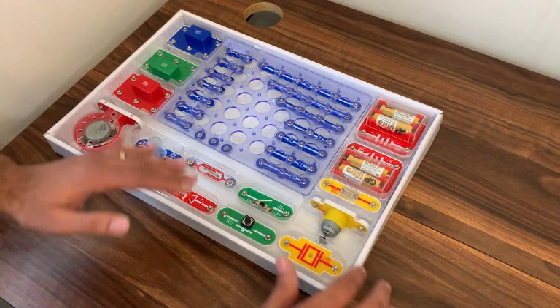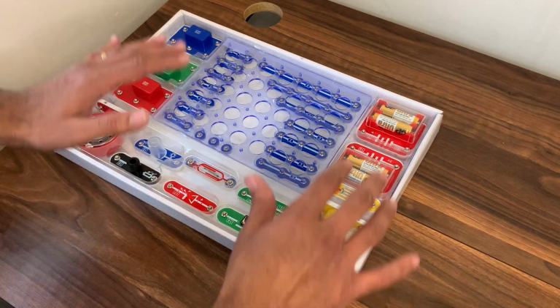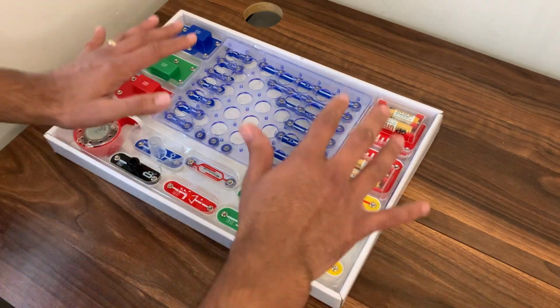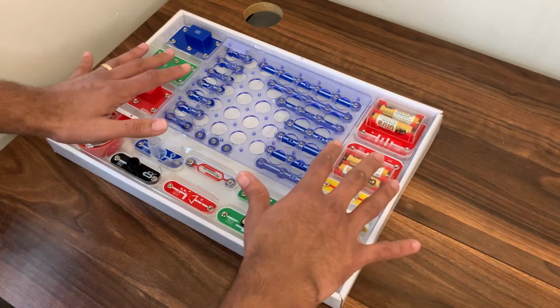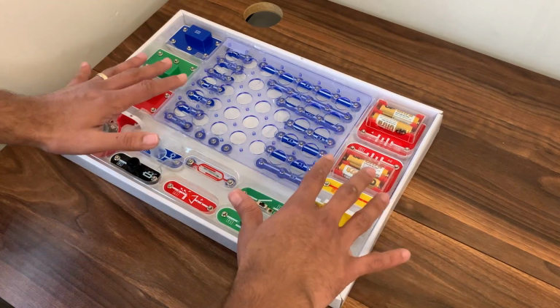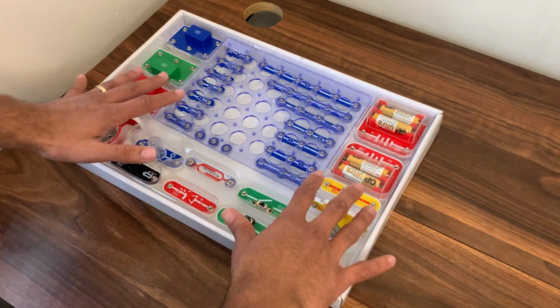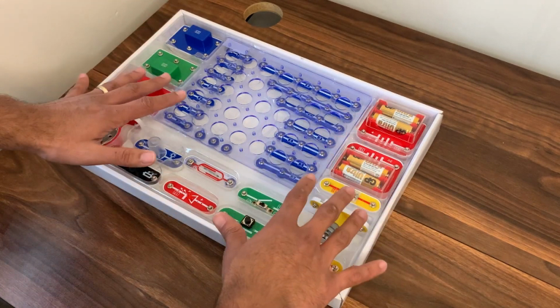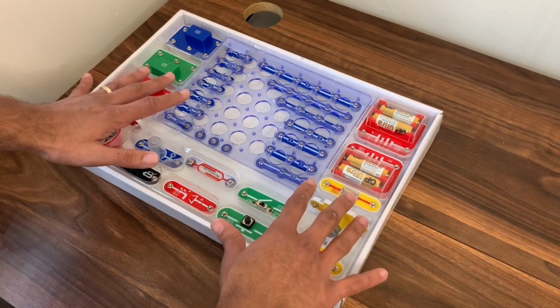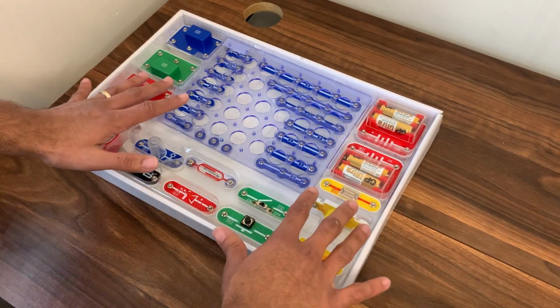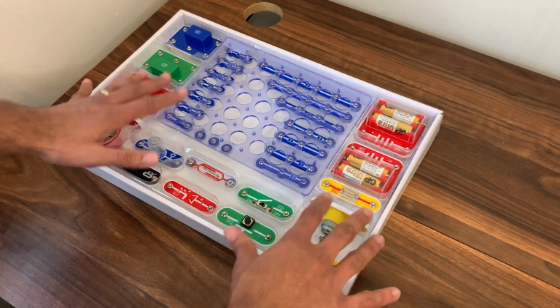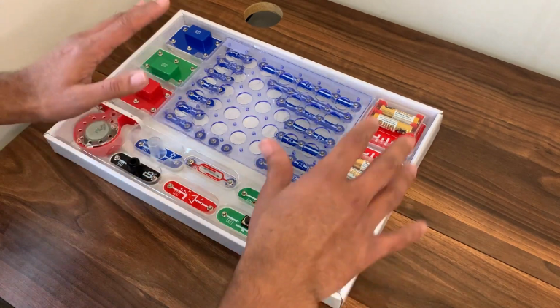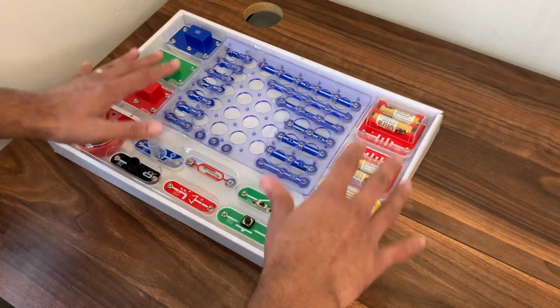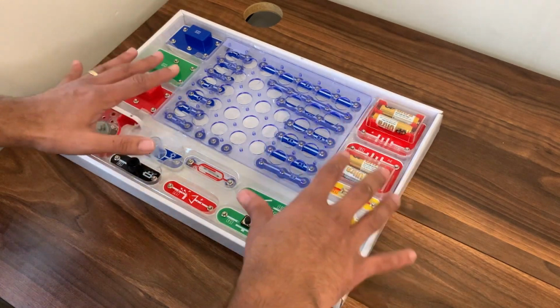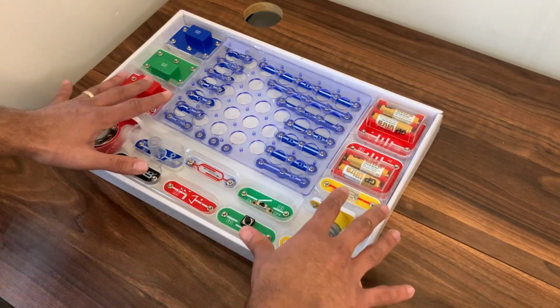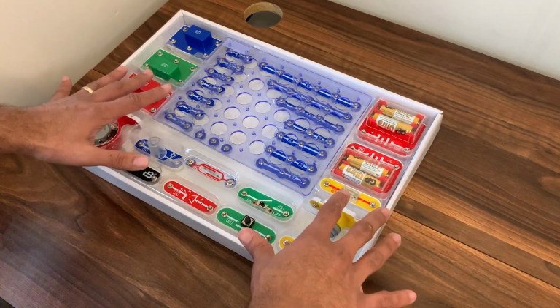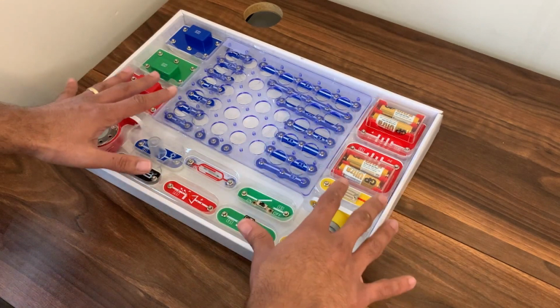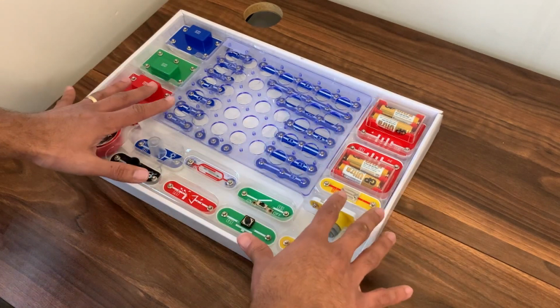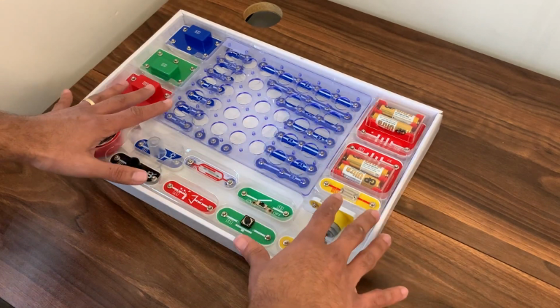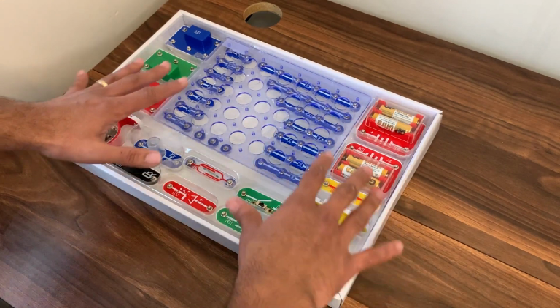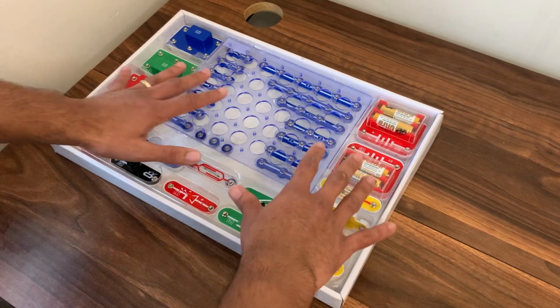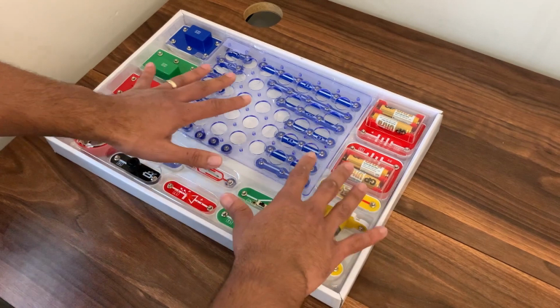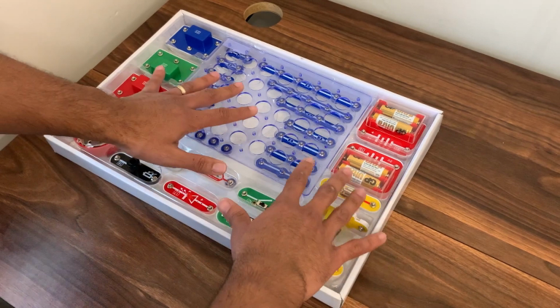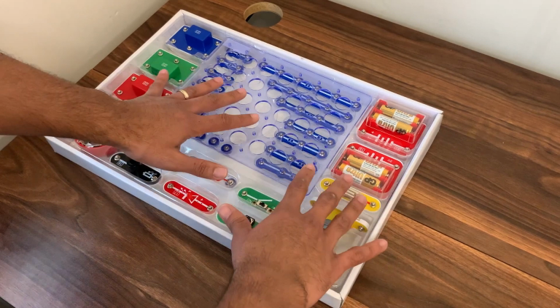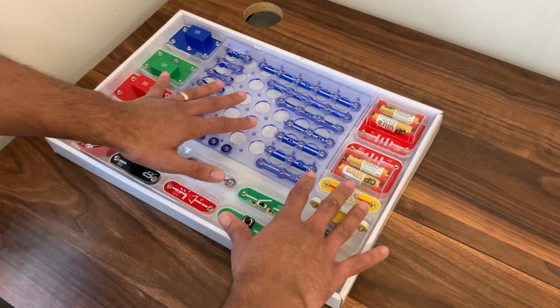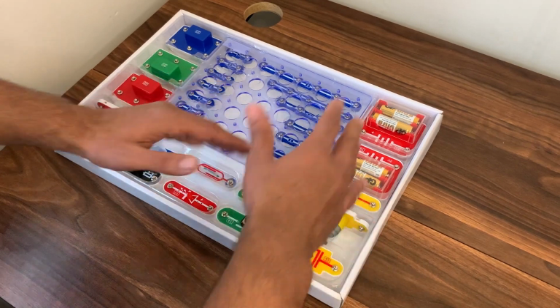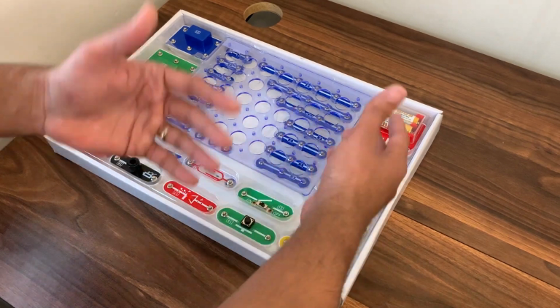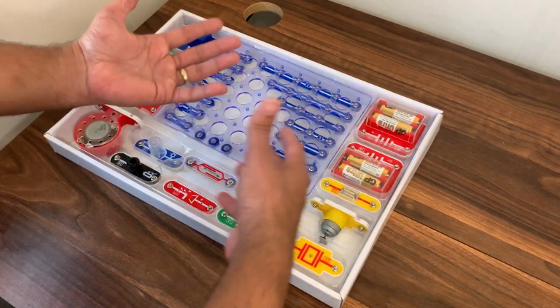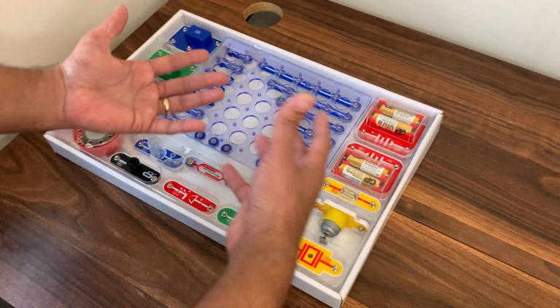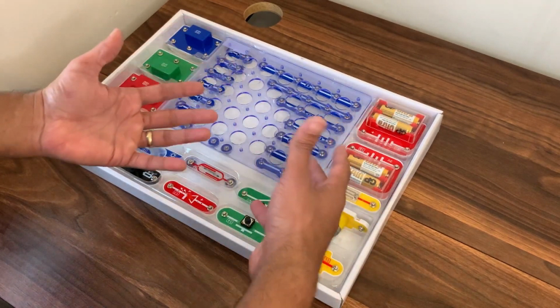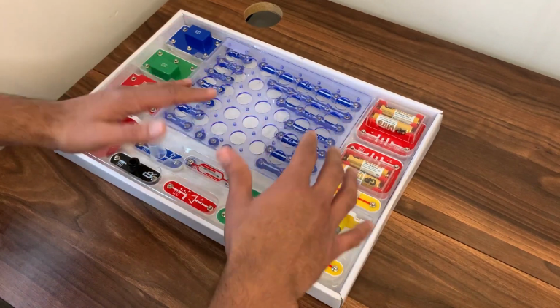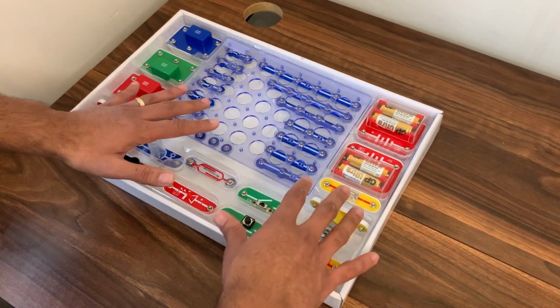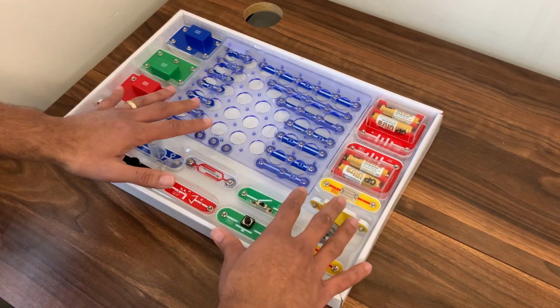I picked this up for my 8 year old. I want them to be engaged with electric circuits and just kind of understand how it all flows.